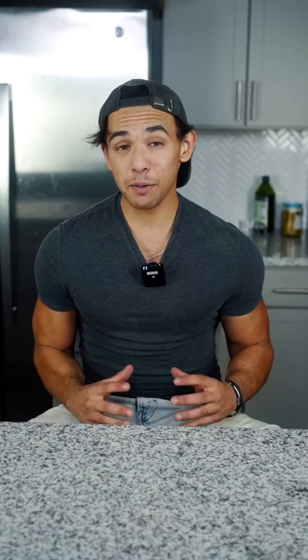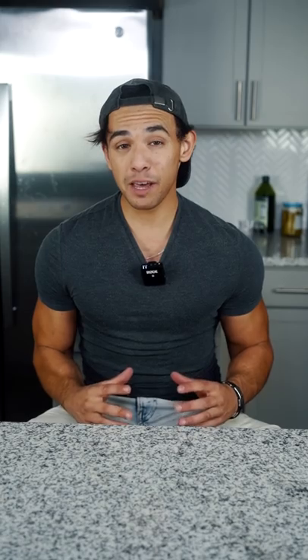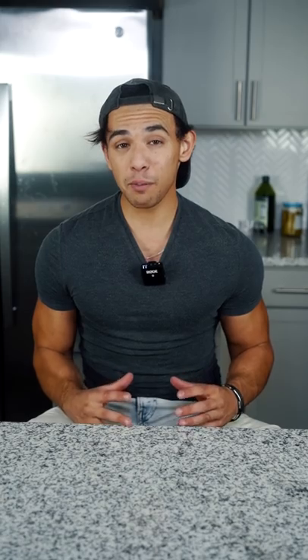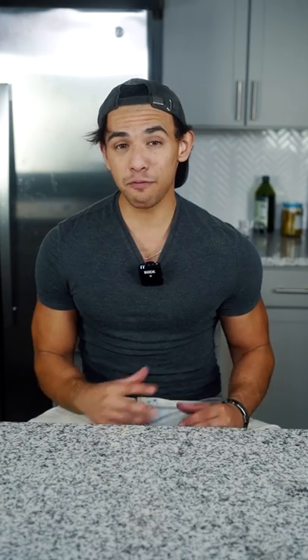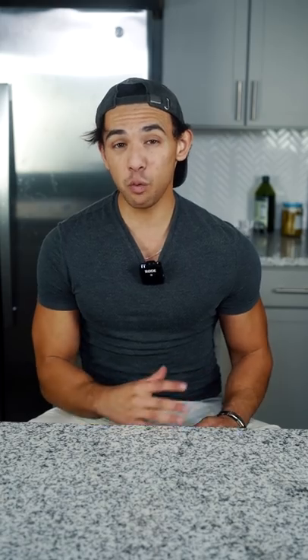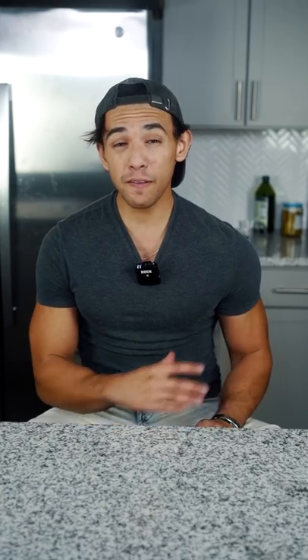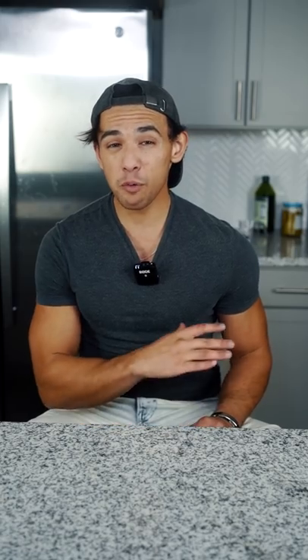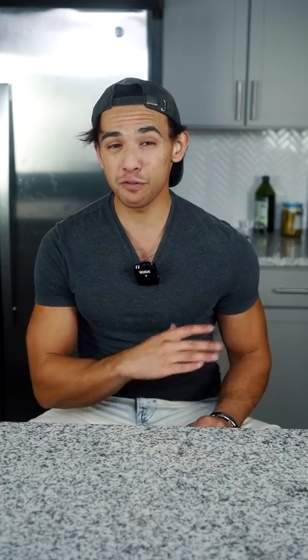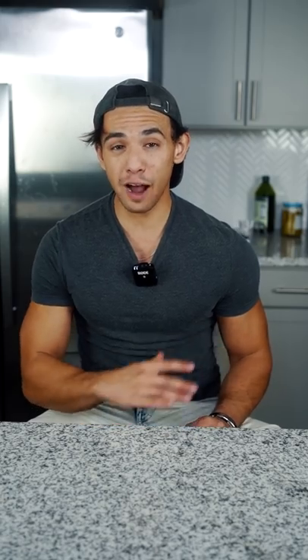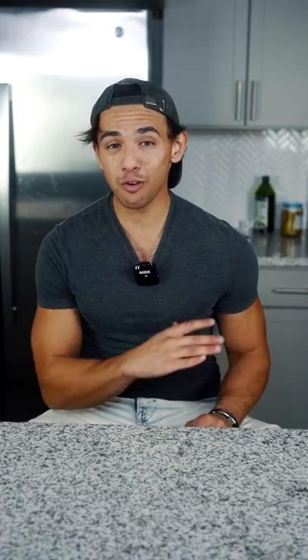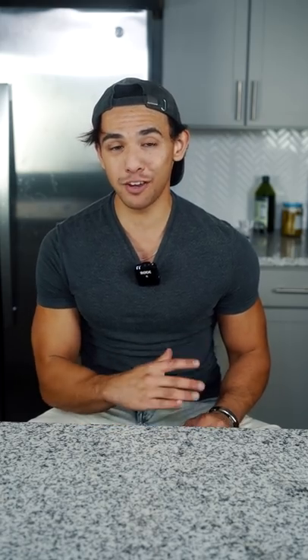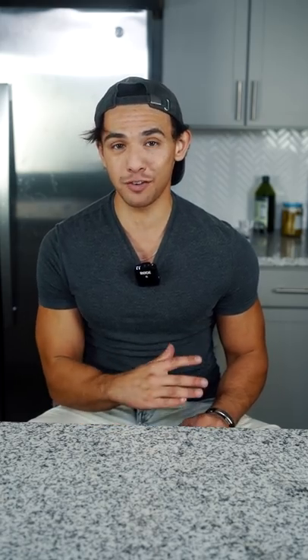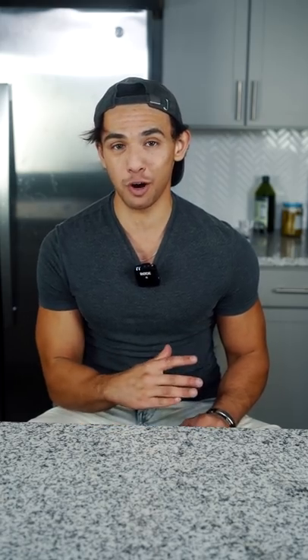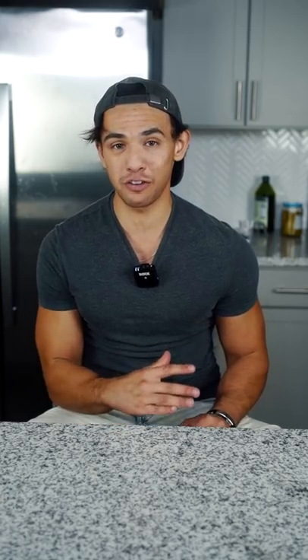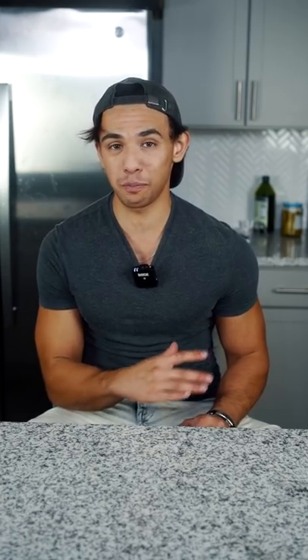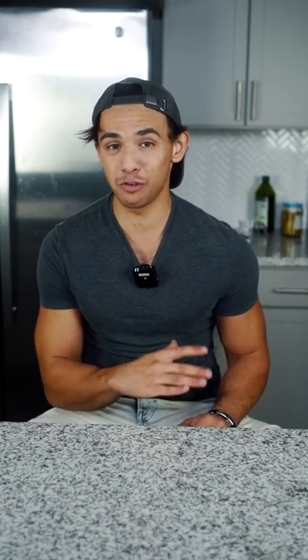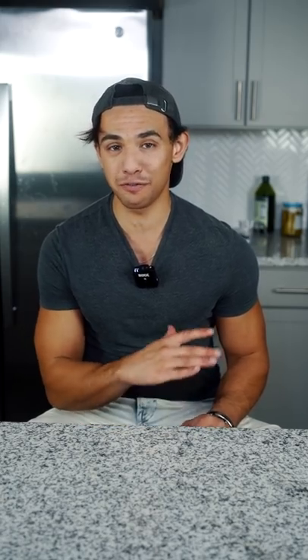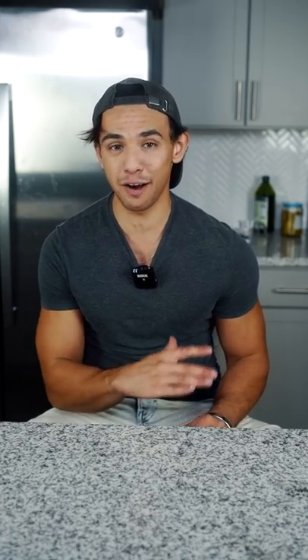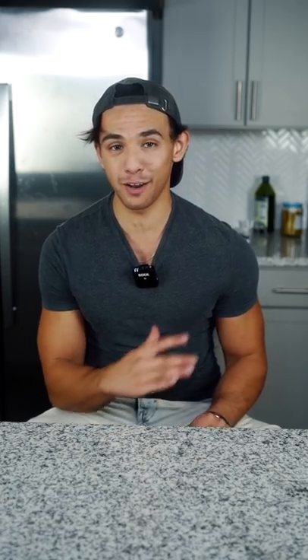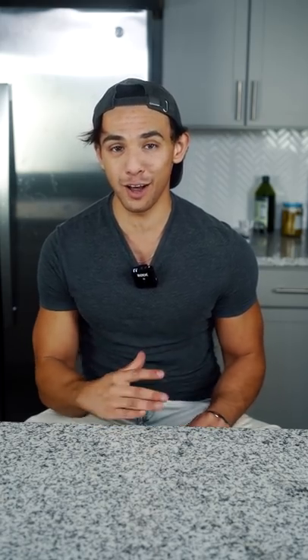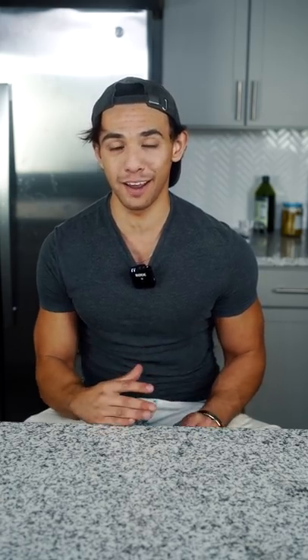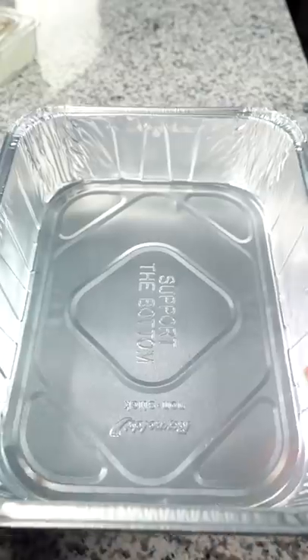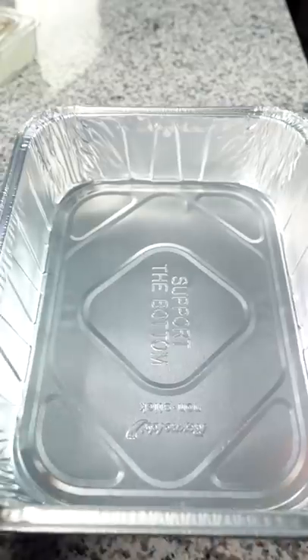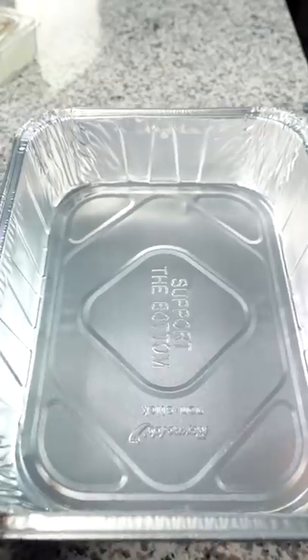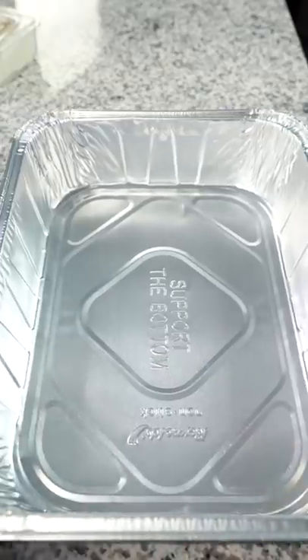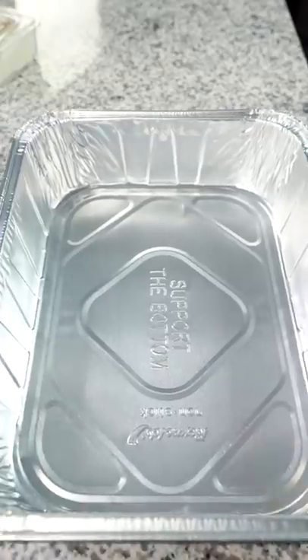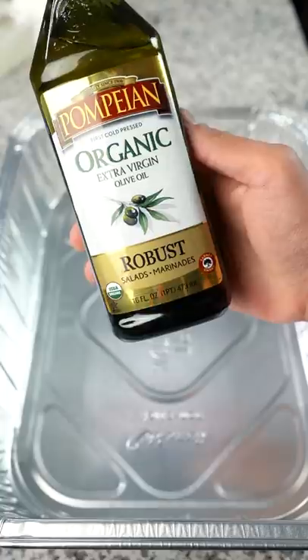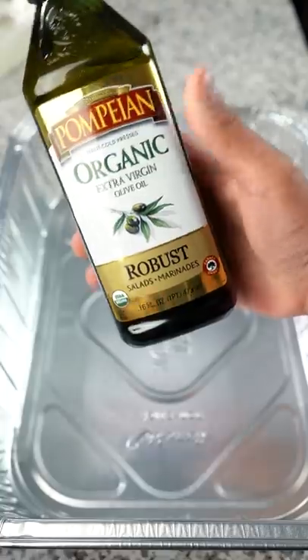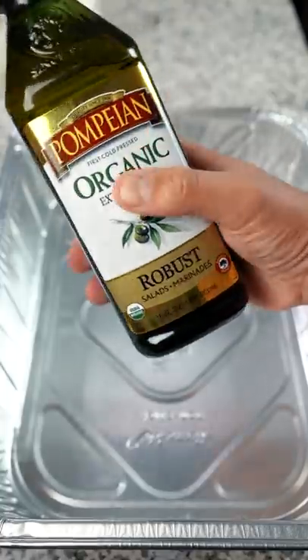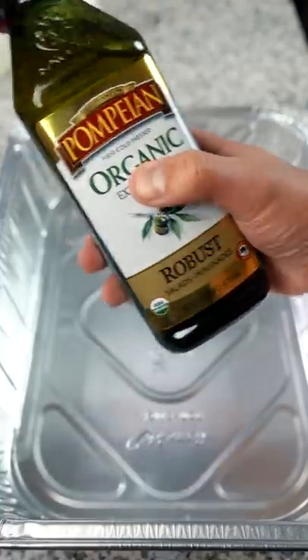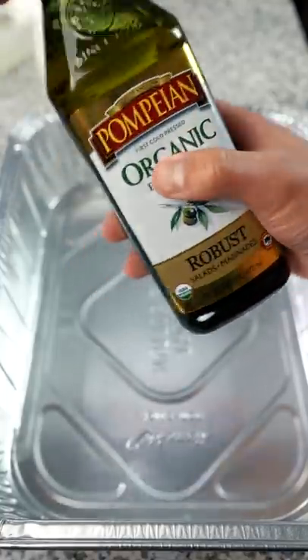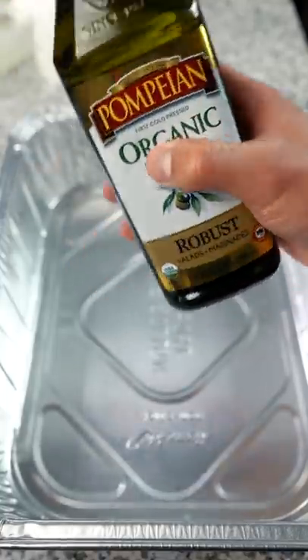I'm going to be making my friend one of the most viral TikTok recipes you can find online. We got our pan. I put some olive oil in there.